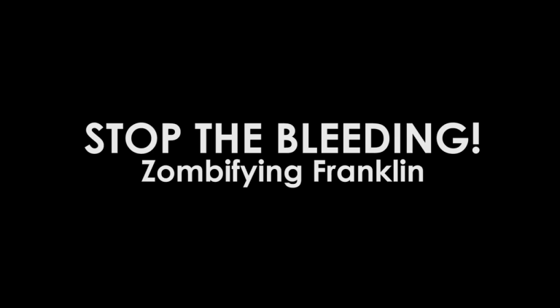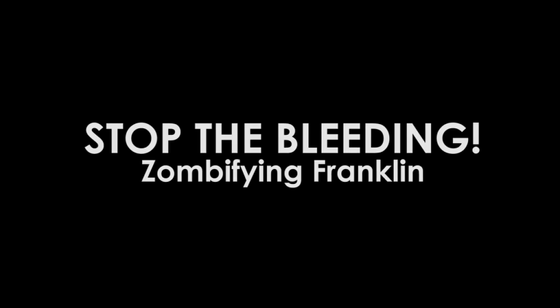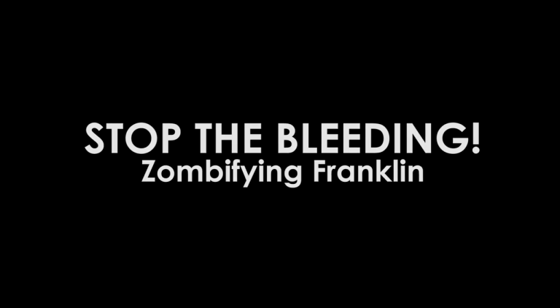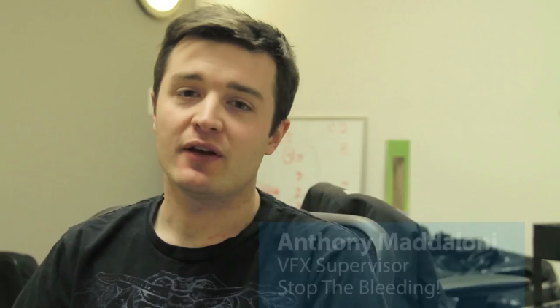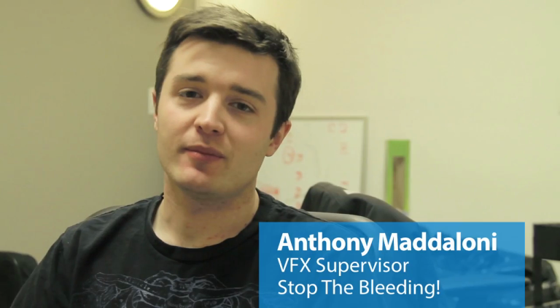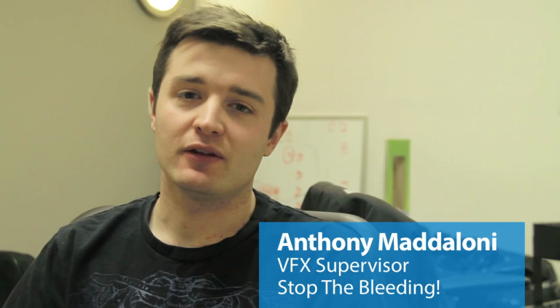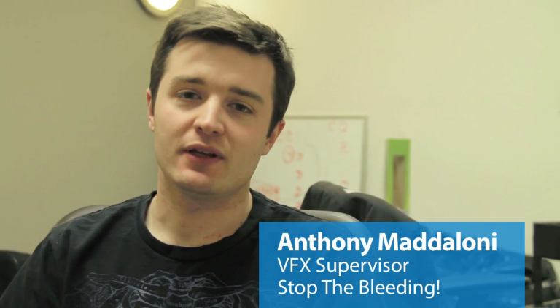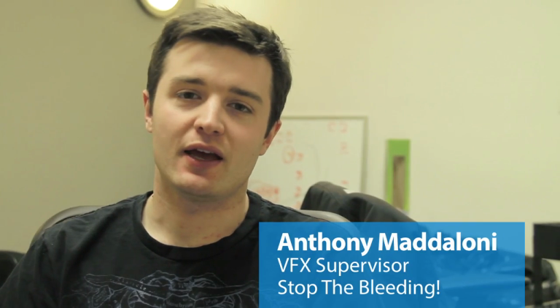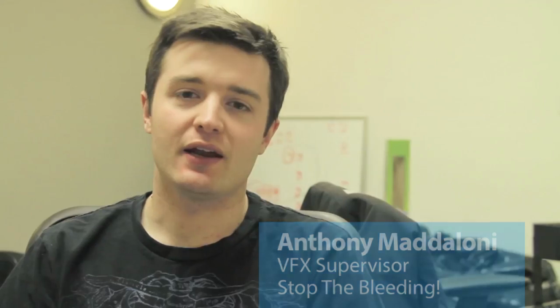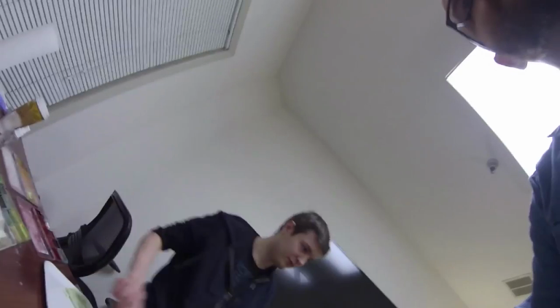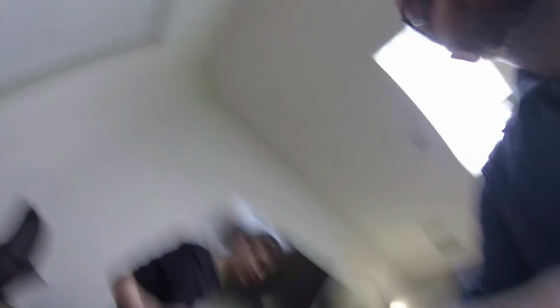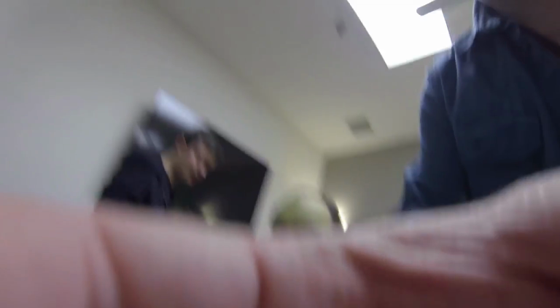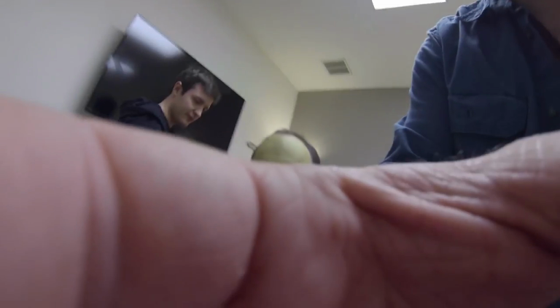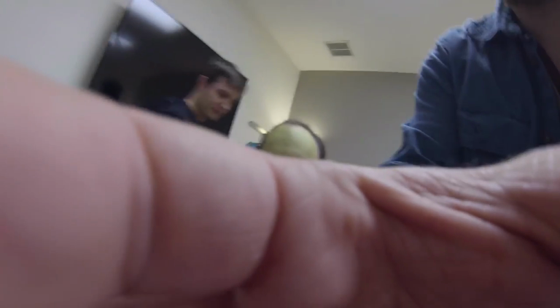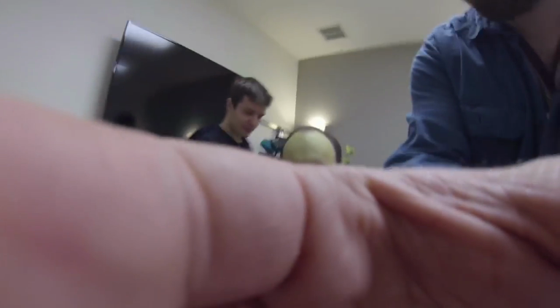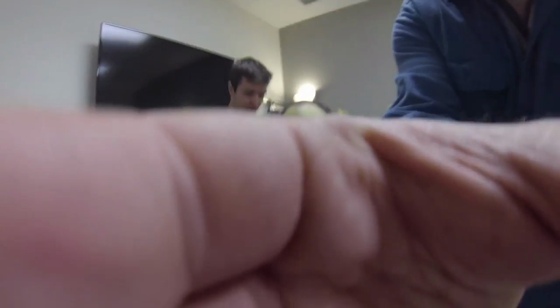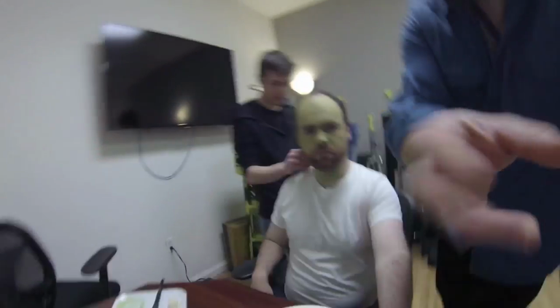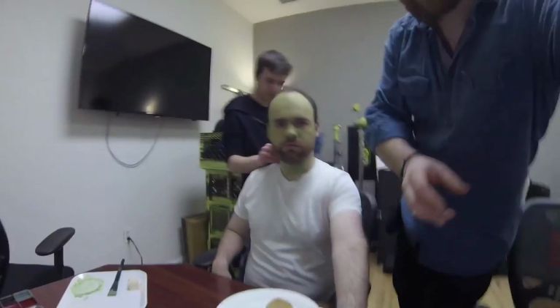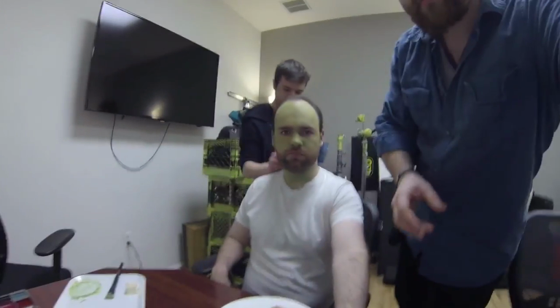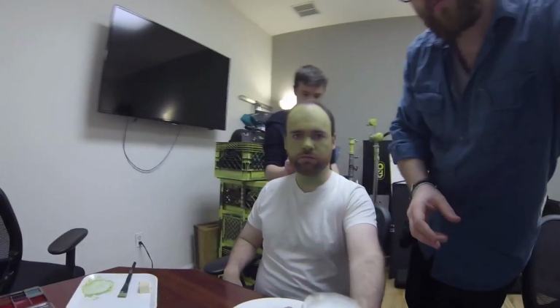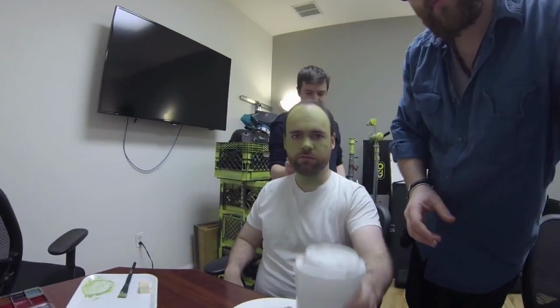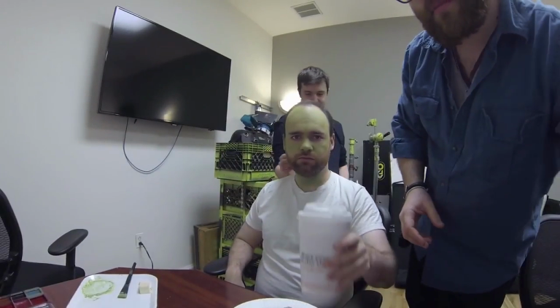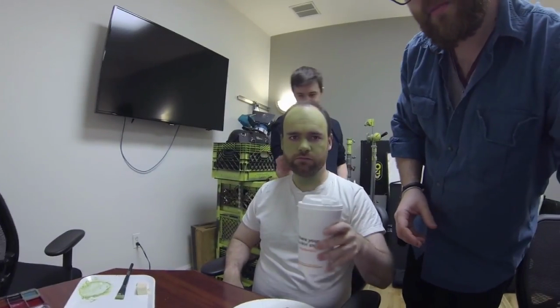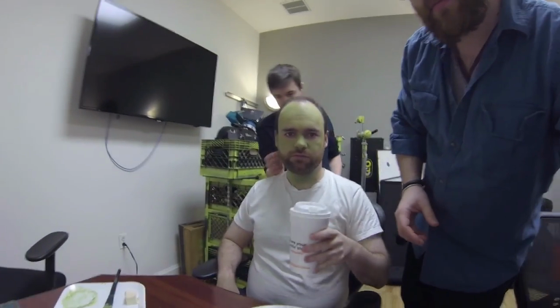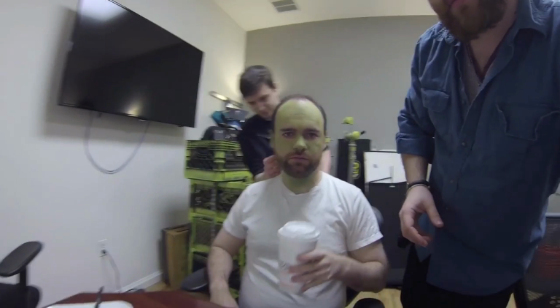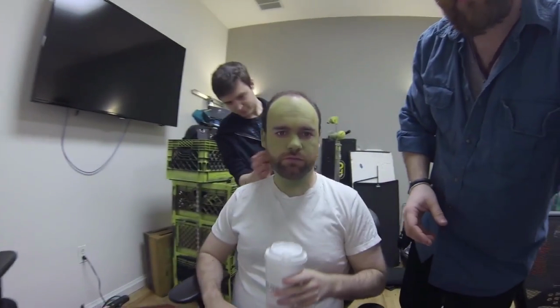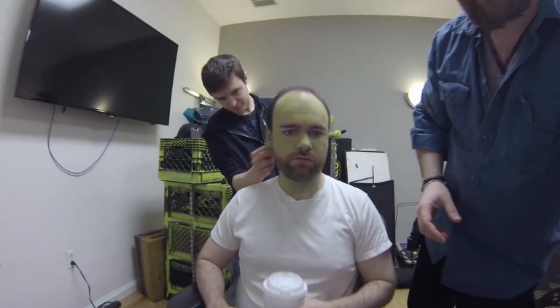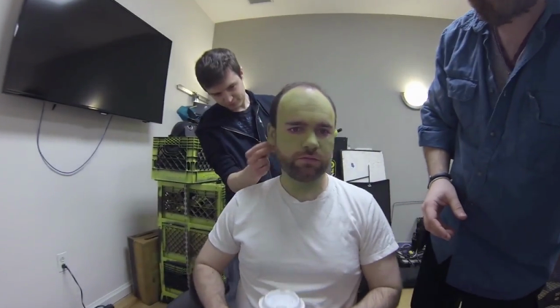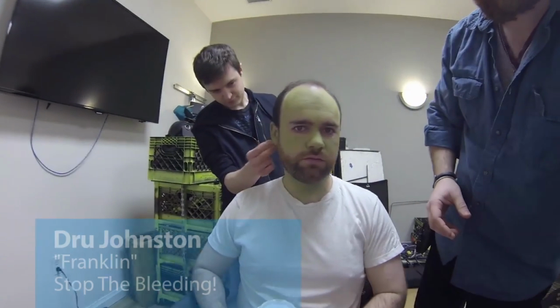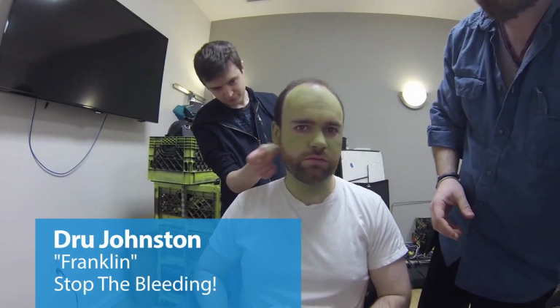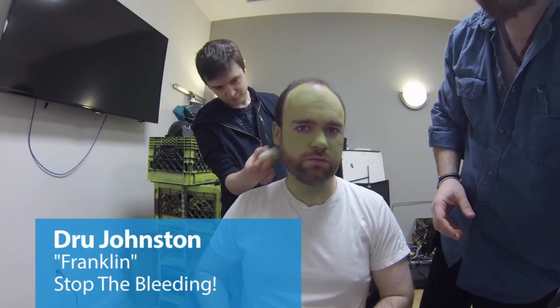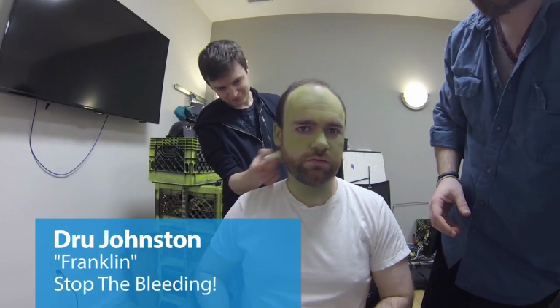Hi, I'm Anthony Madaloni, and I'm the special effects artist on Stop the Bleeding, and today I'm turning Franklin into a zombie.